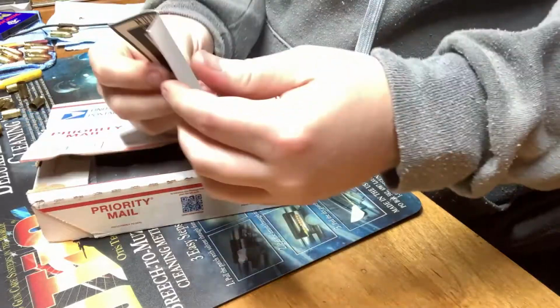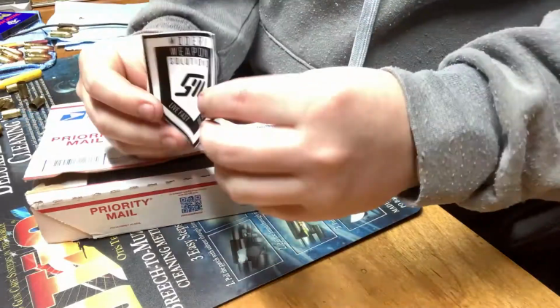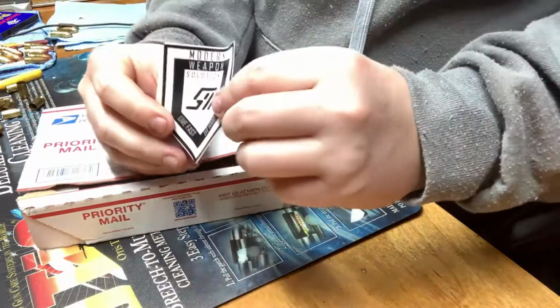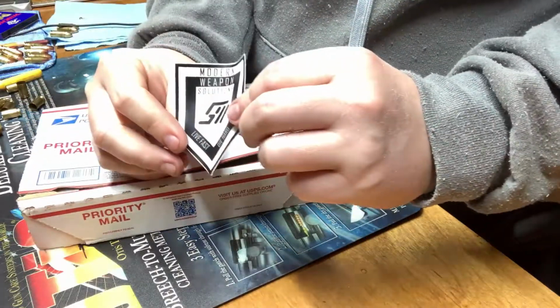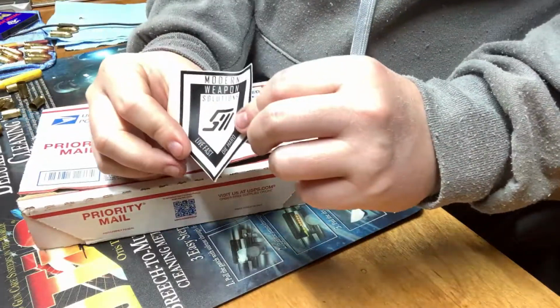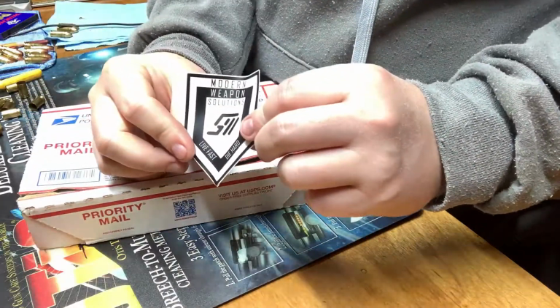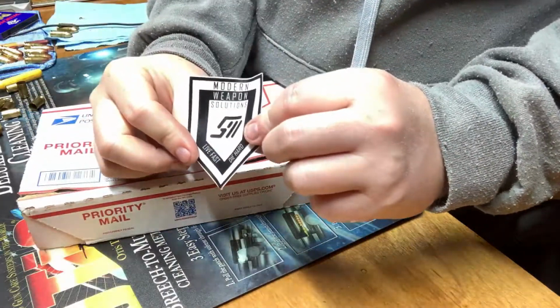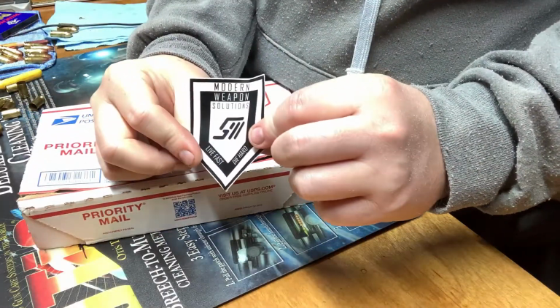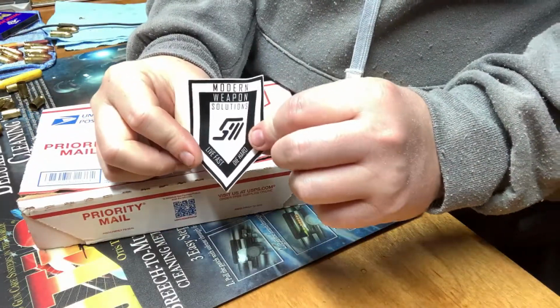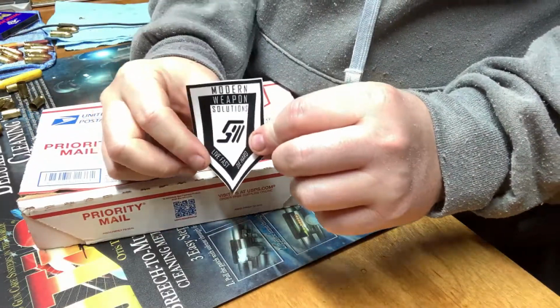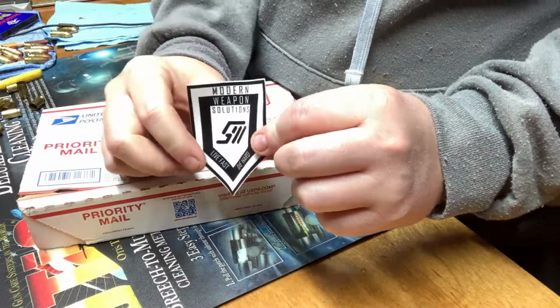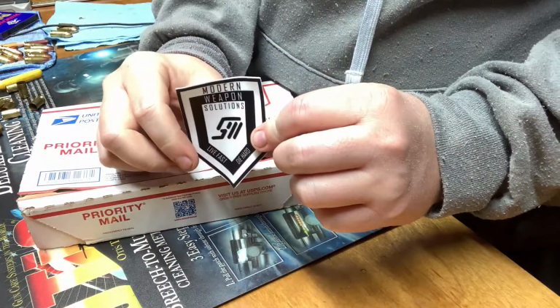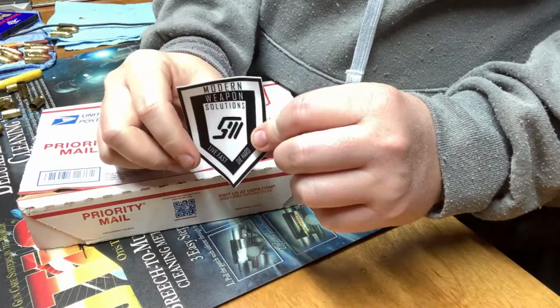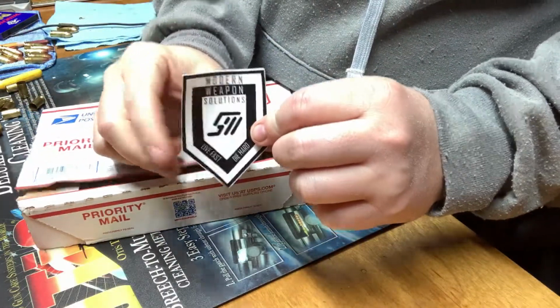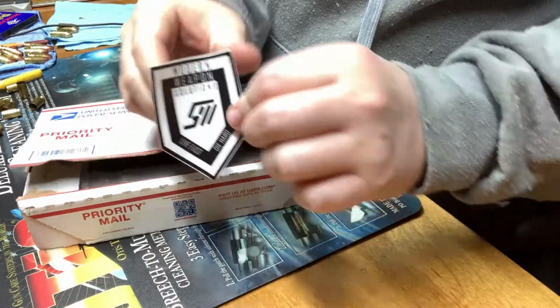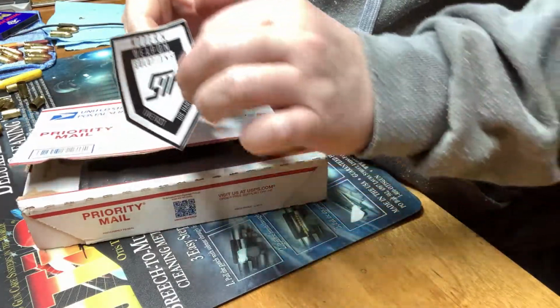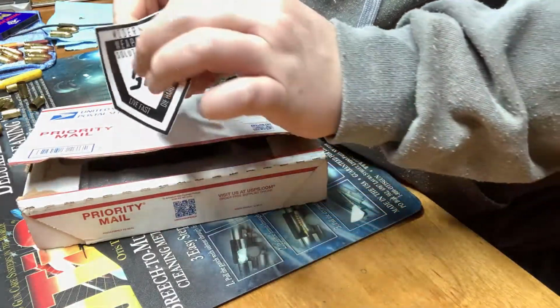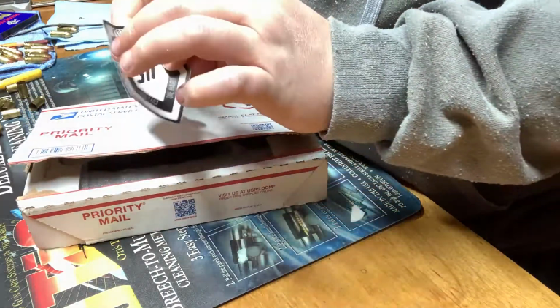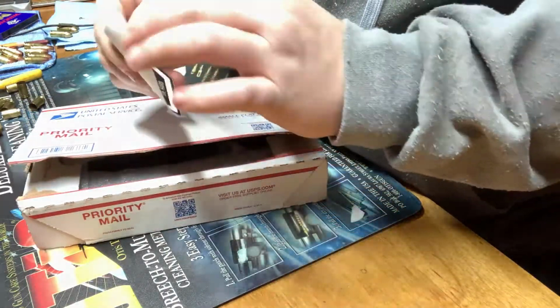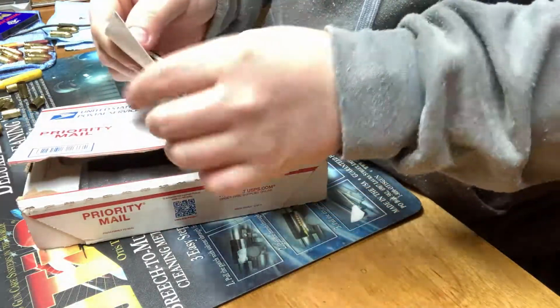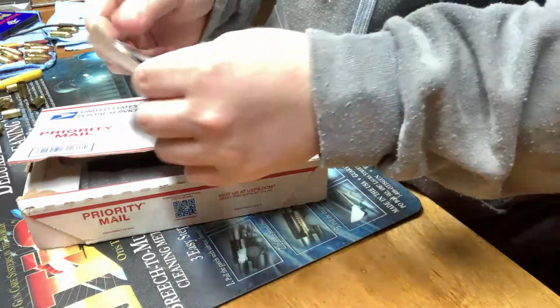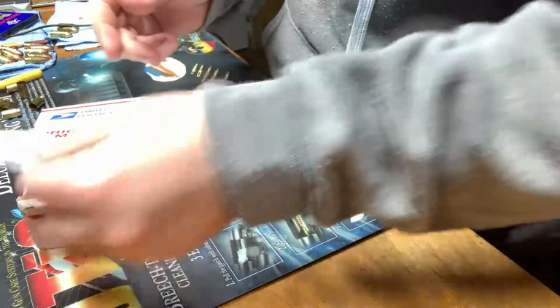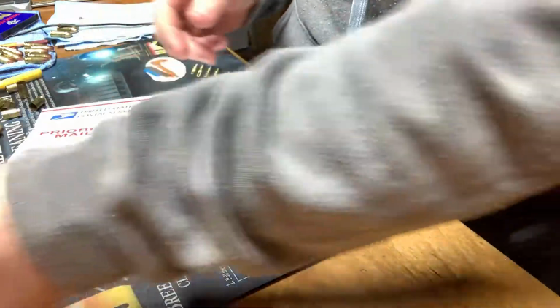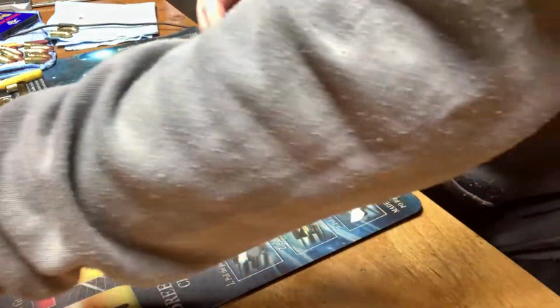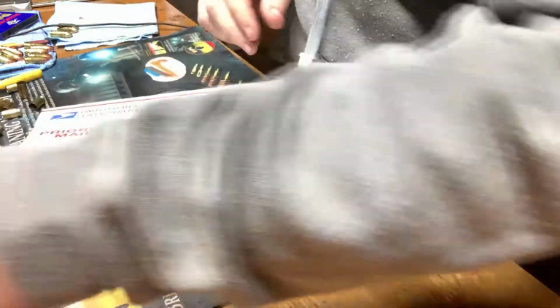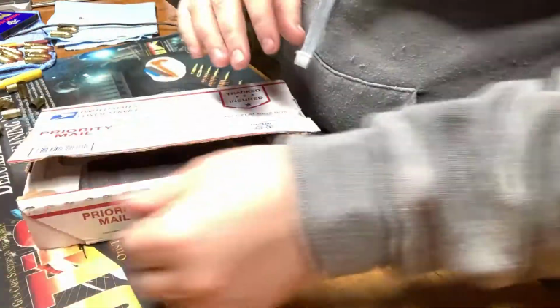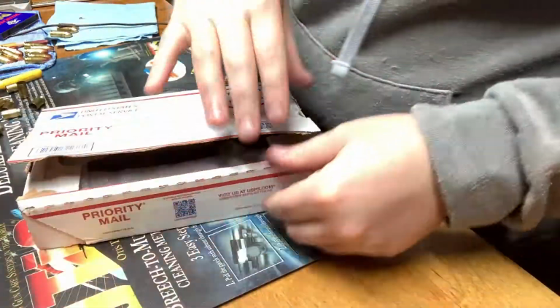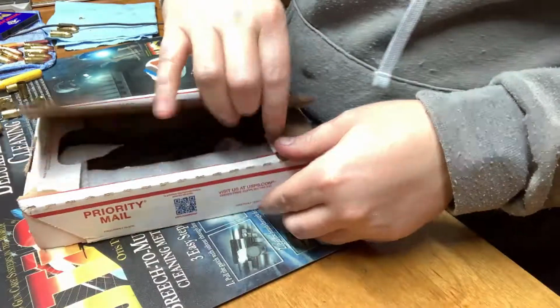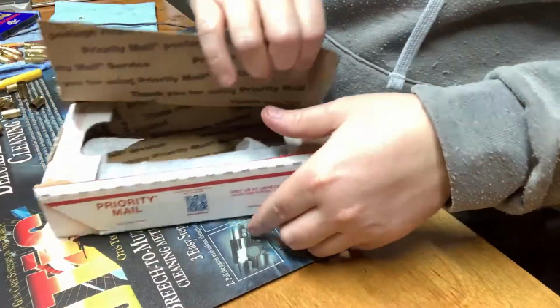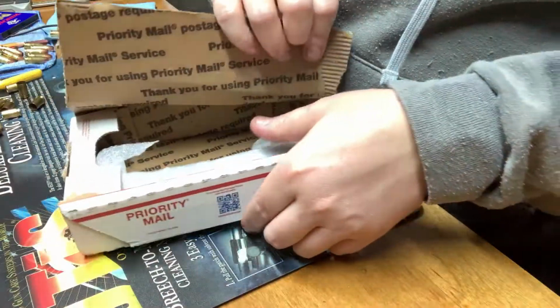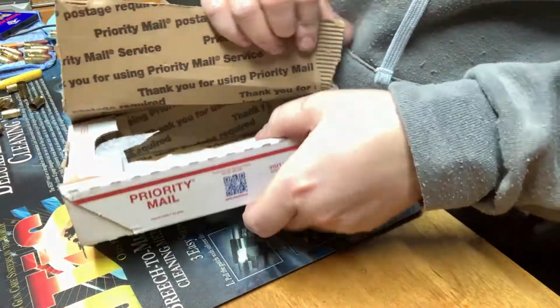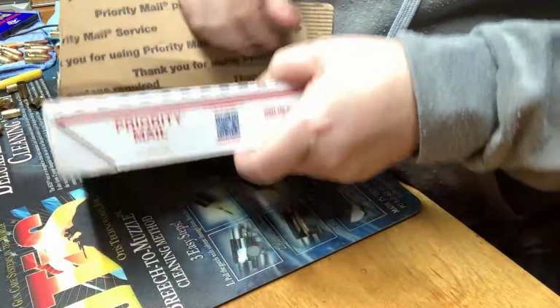That's pretty neat — little stickers. That's cool. I'll put those on my toolbox.